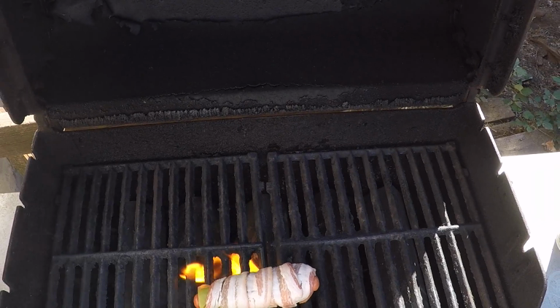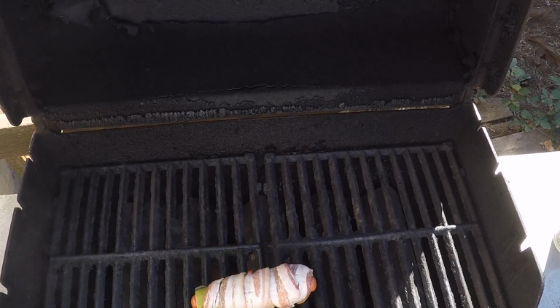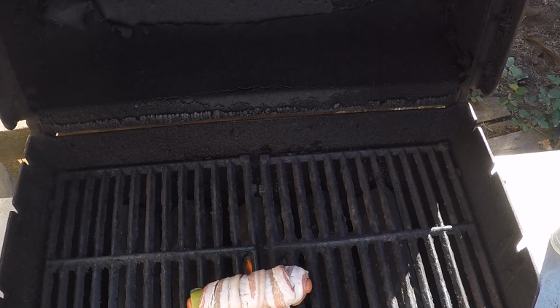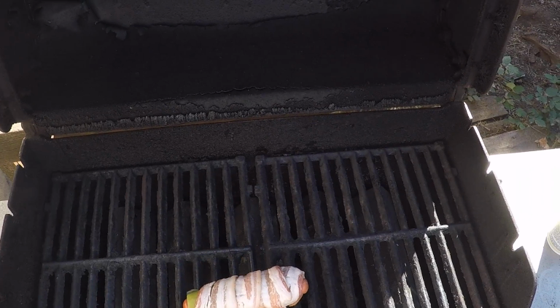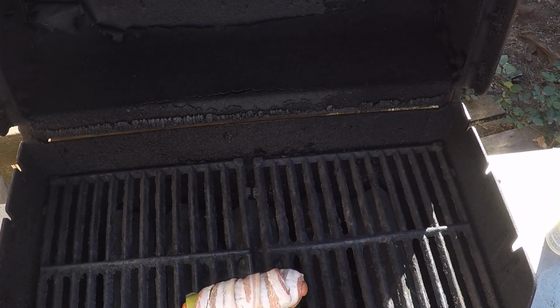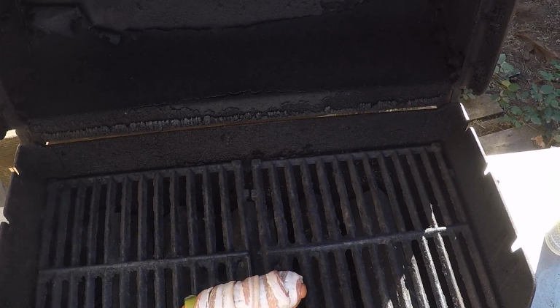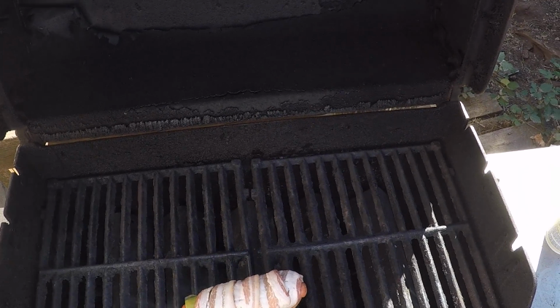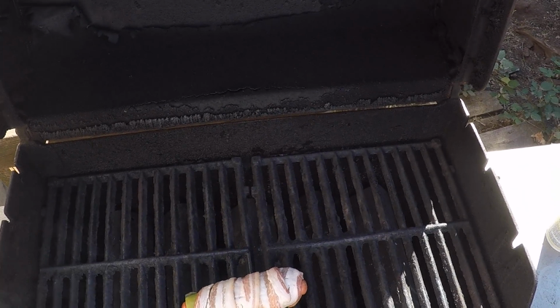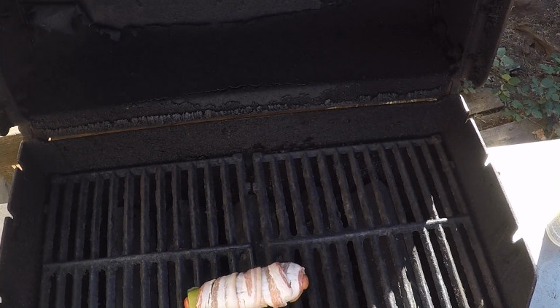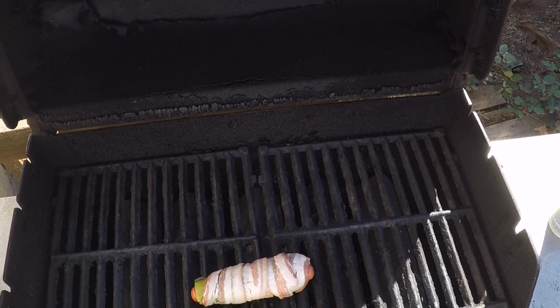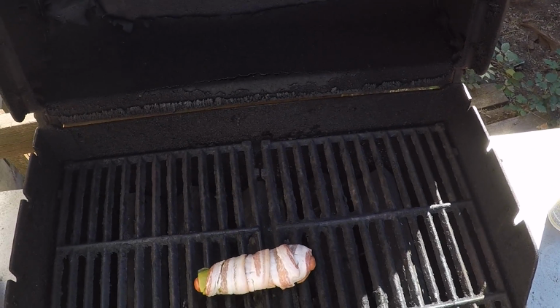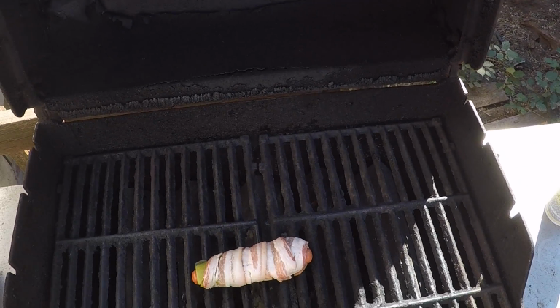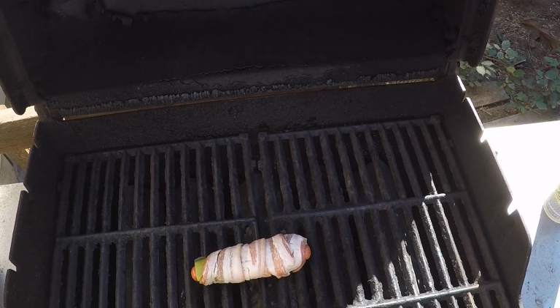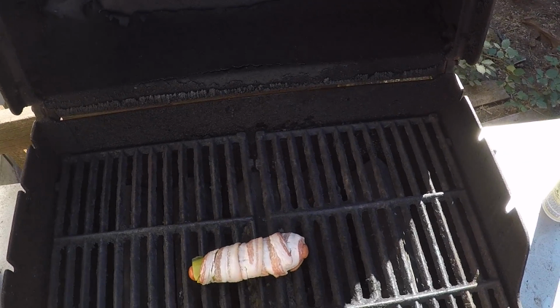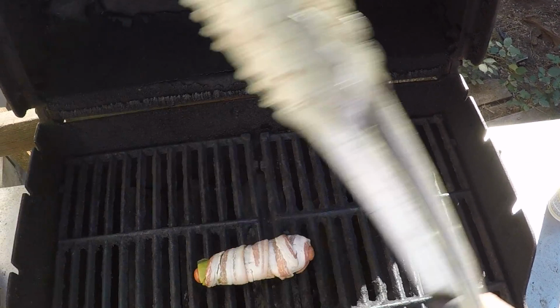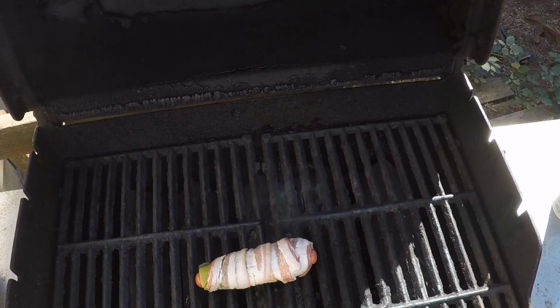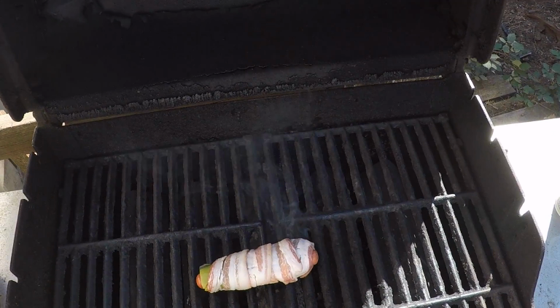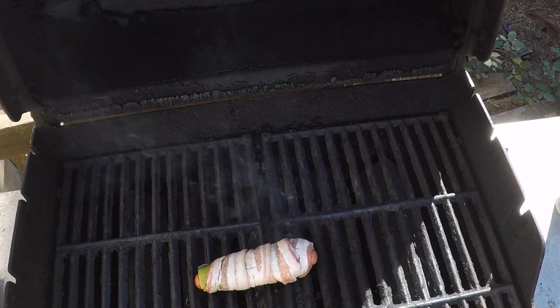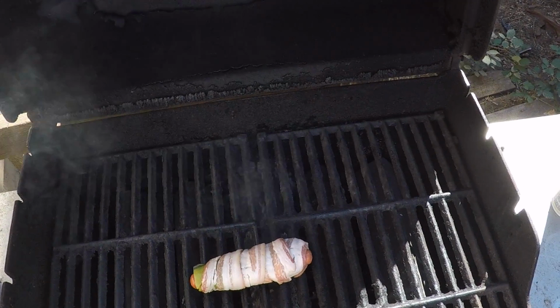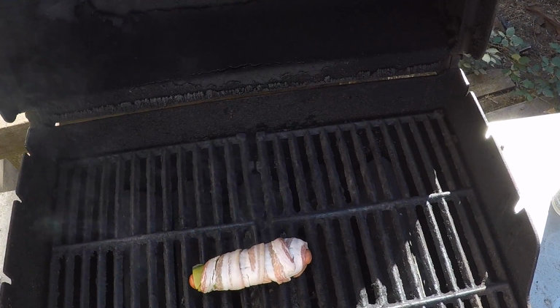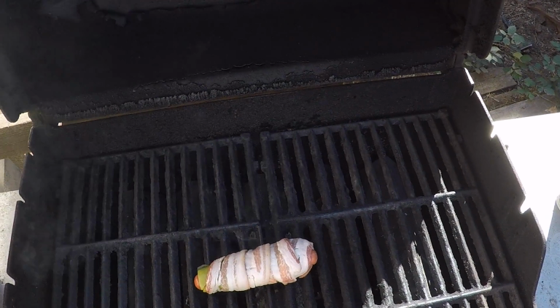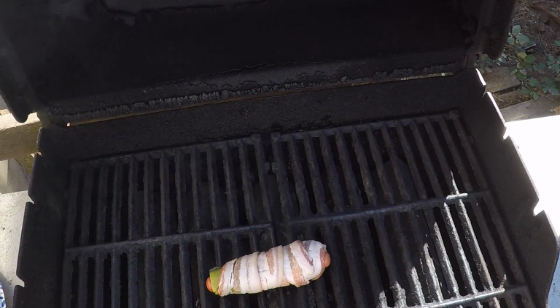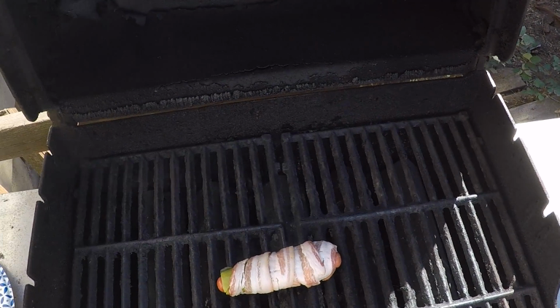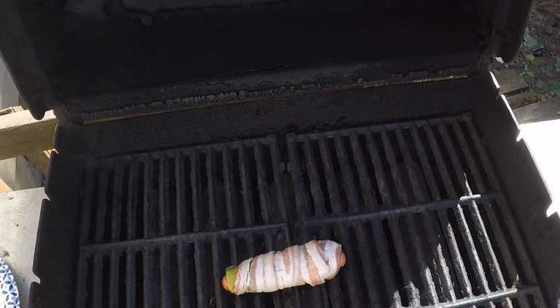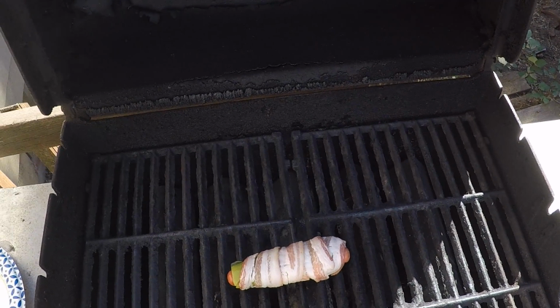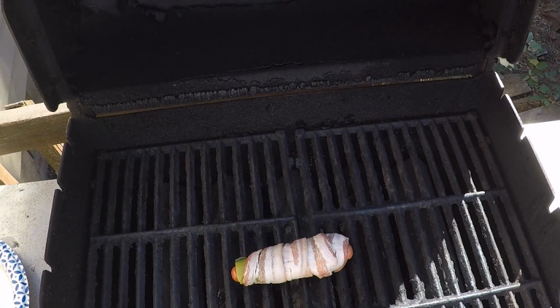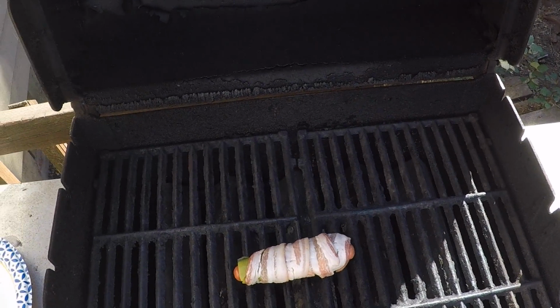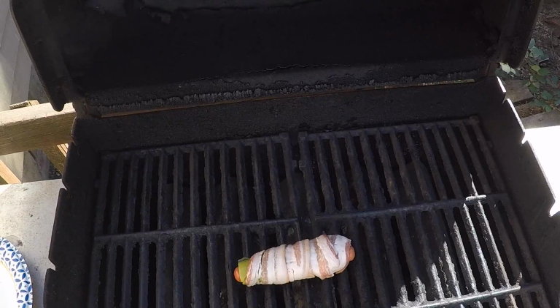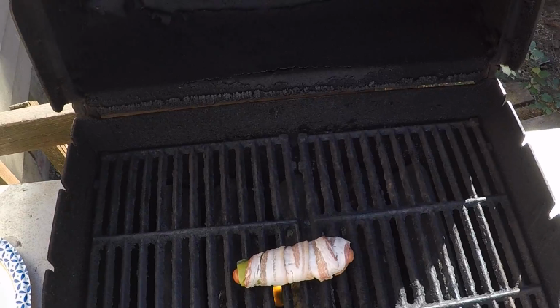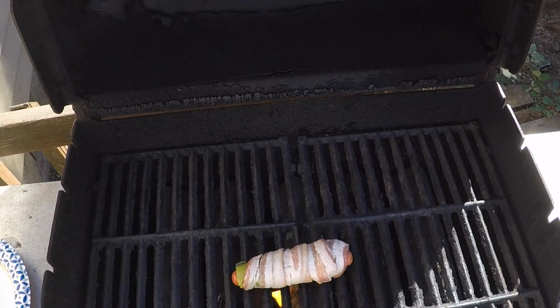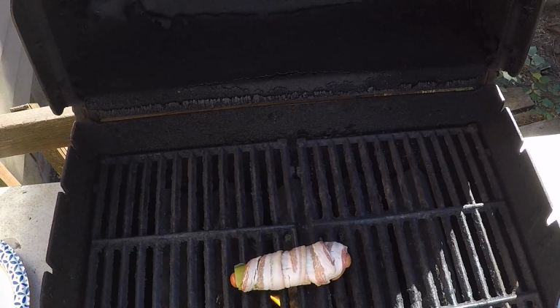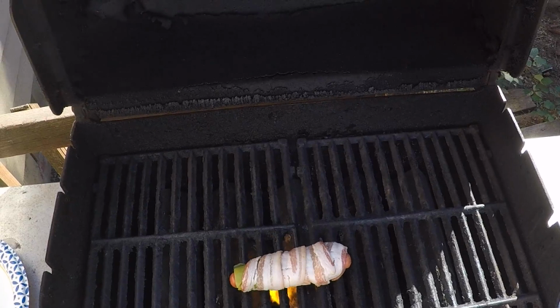Pop this baby on a nice hot grill. Just going to keep an eye out for flare-ups.